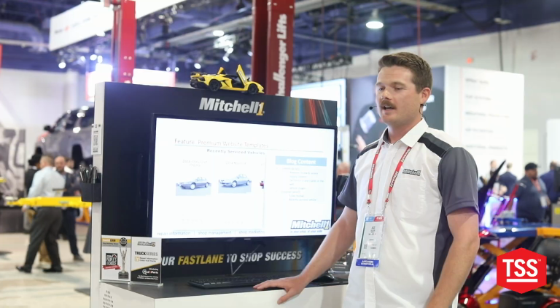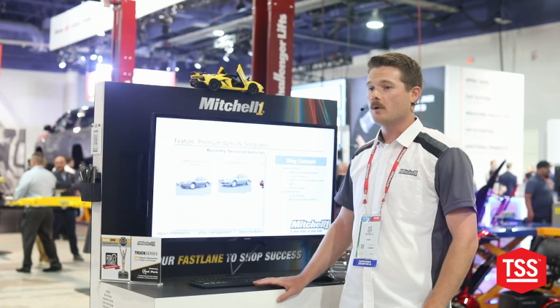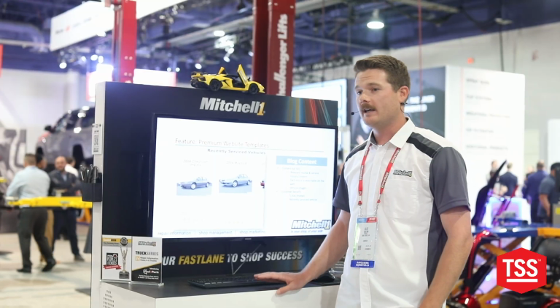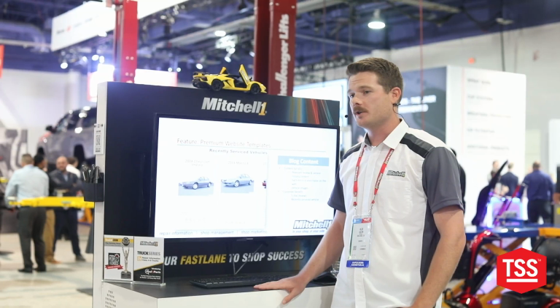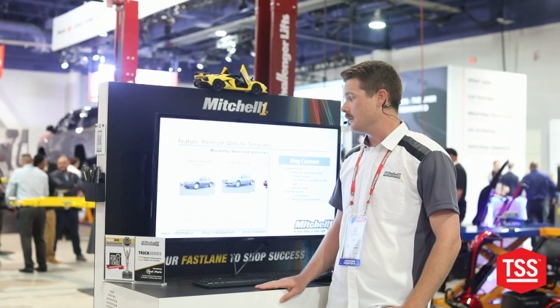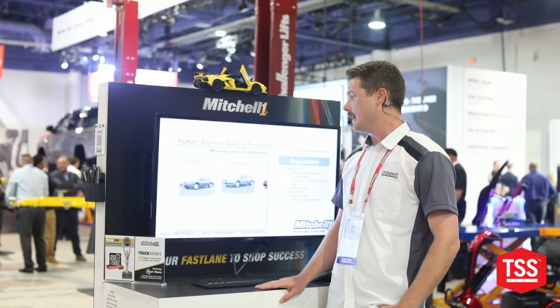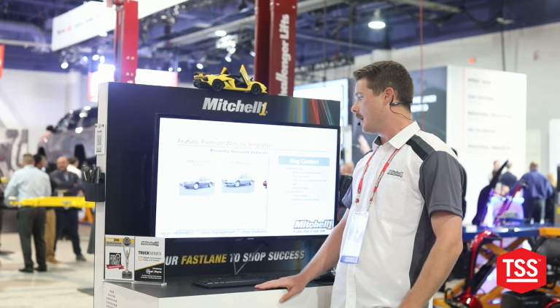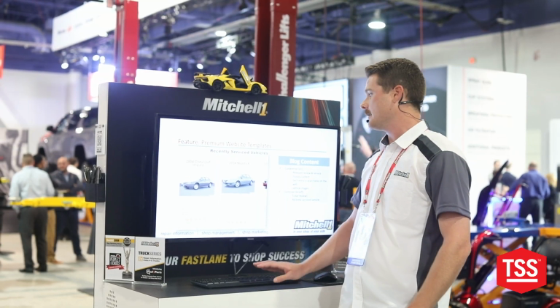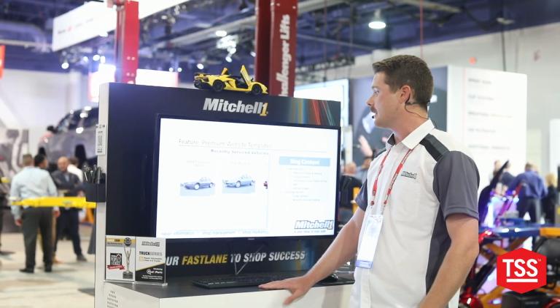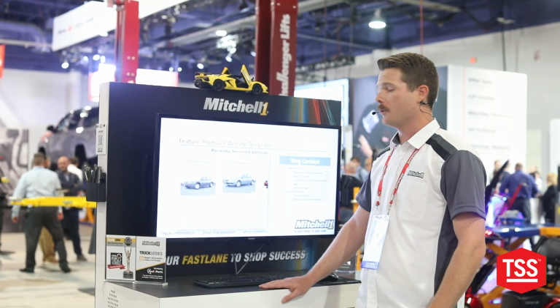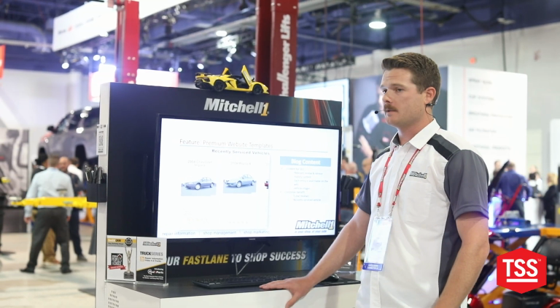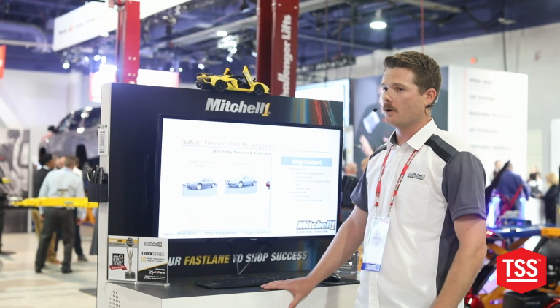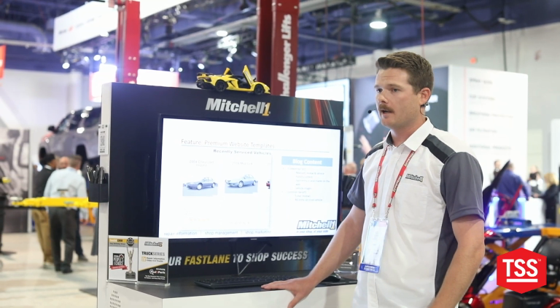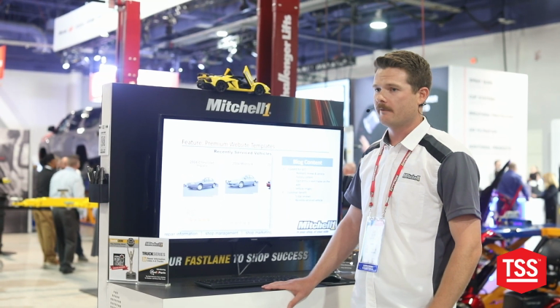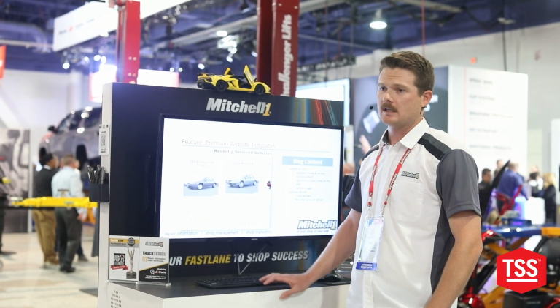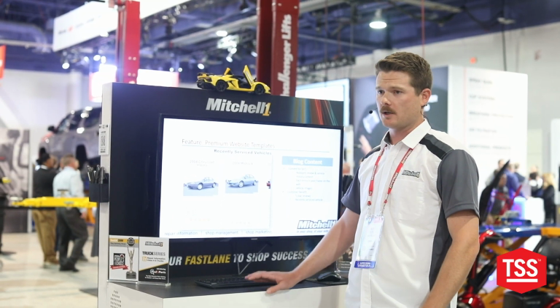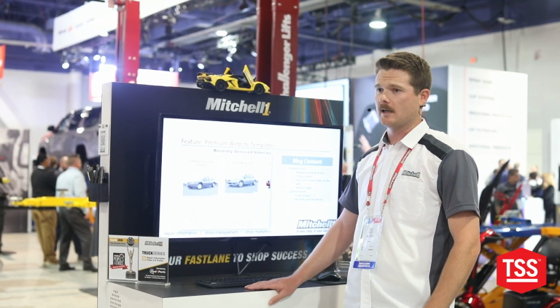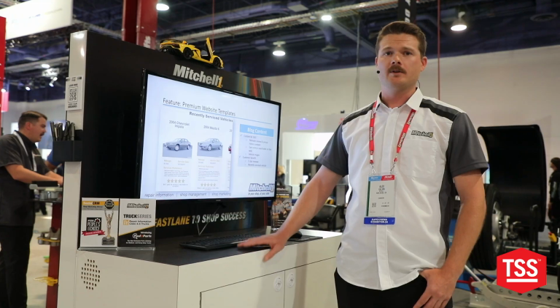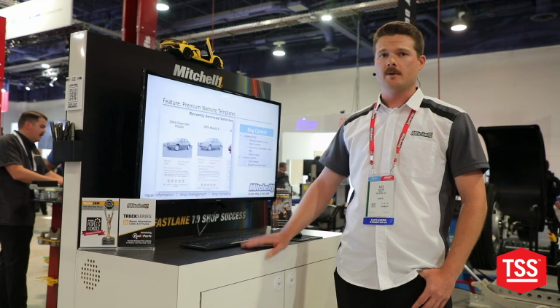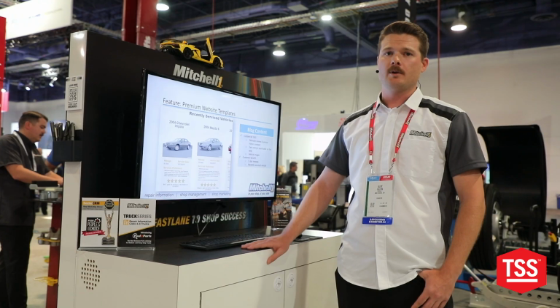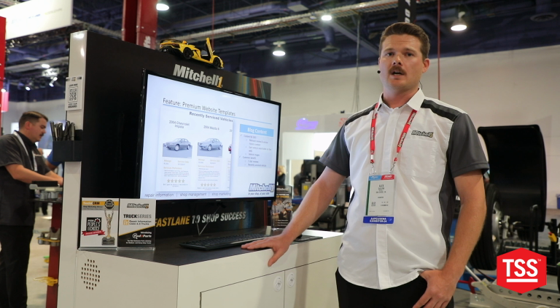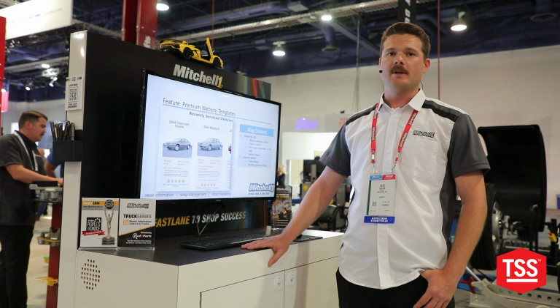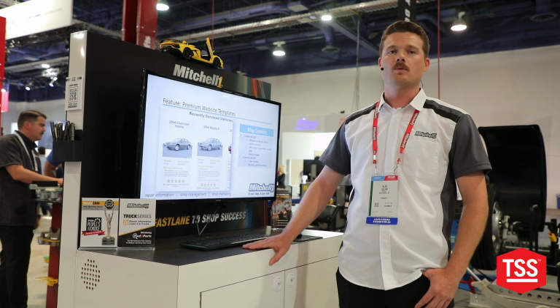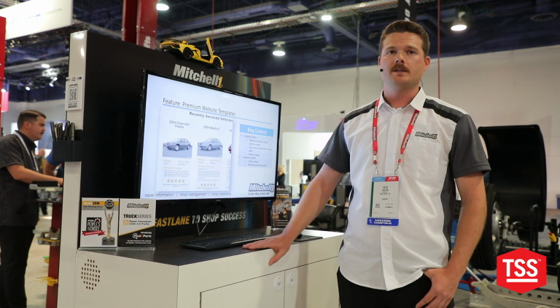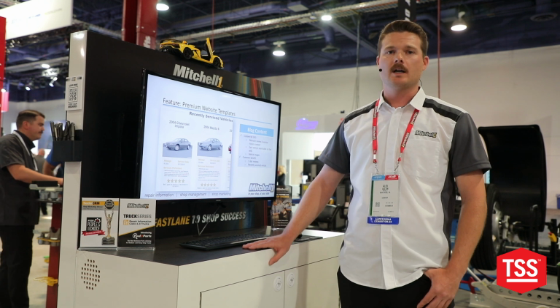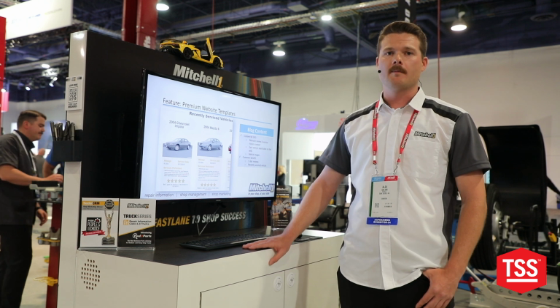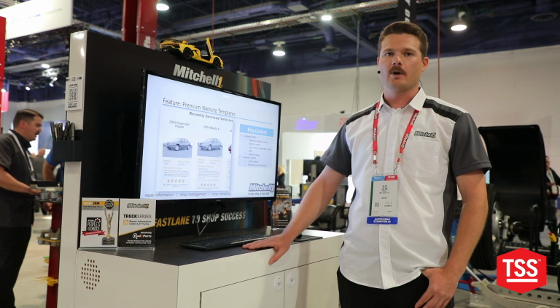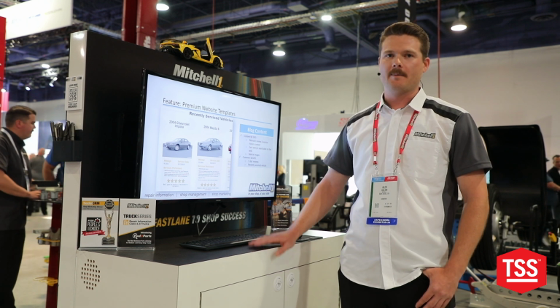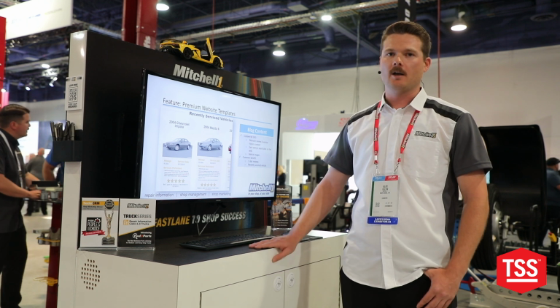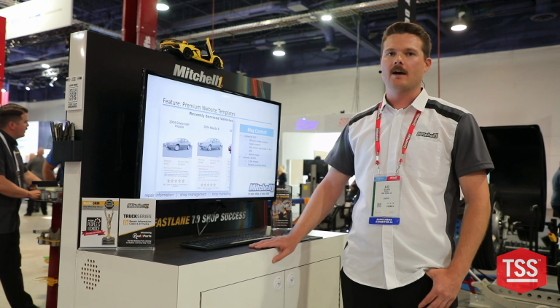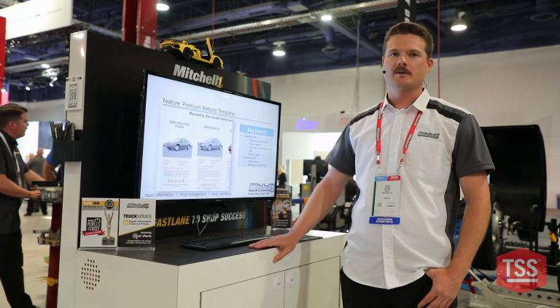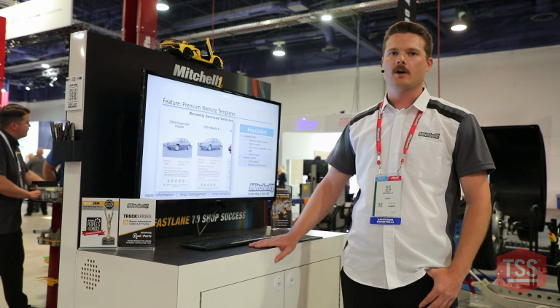If you are interested in getting set up with this program, visit us at www.mitchell1.com. We are happy to help you out — give us a call.